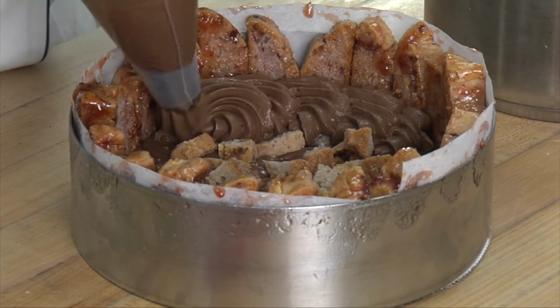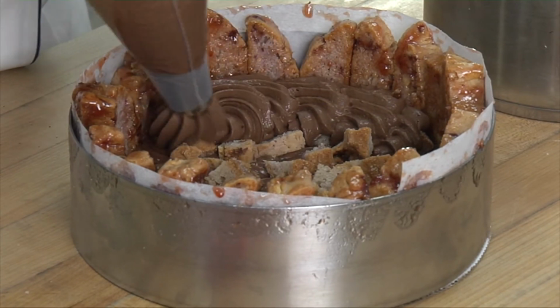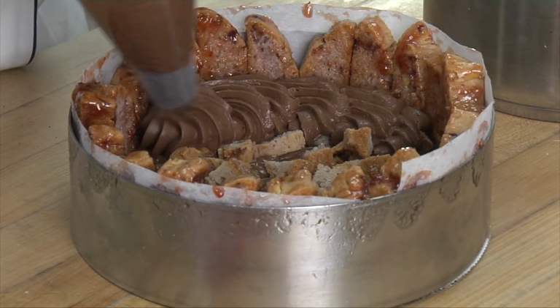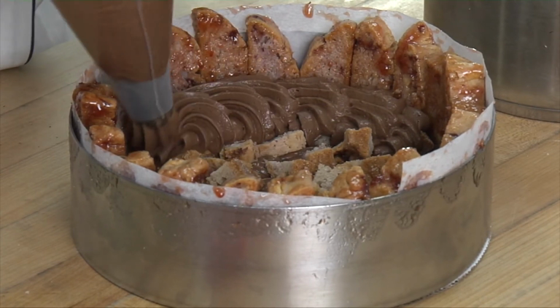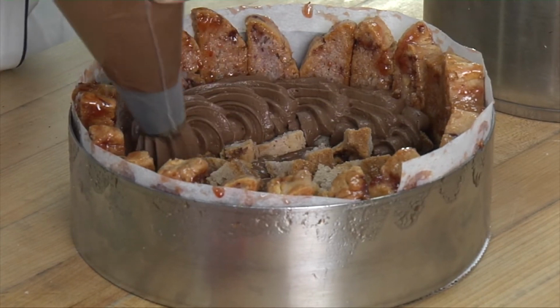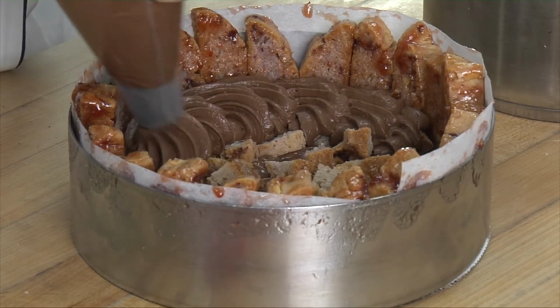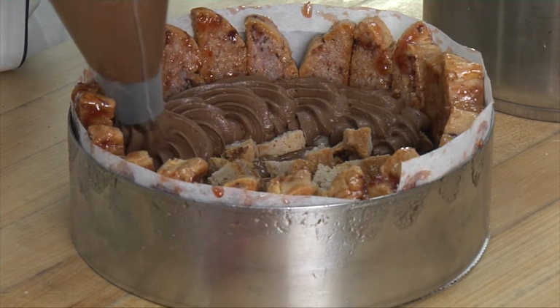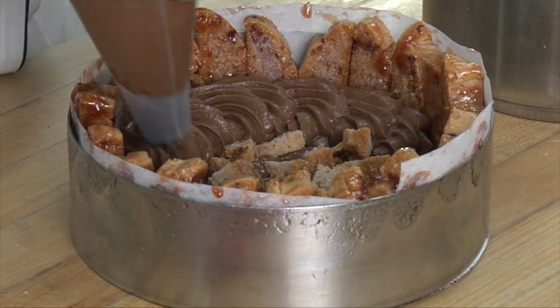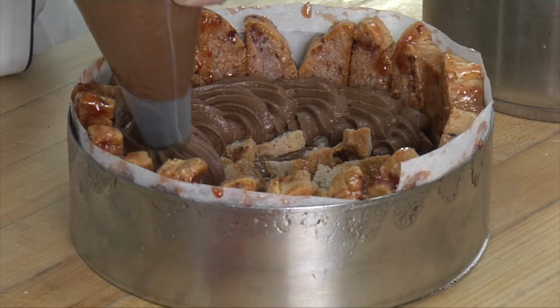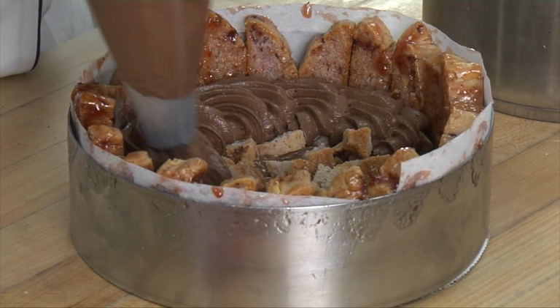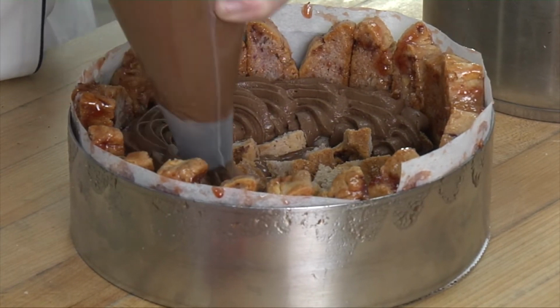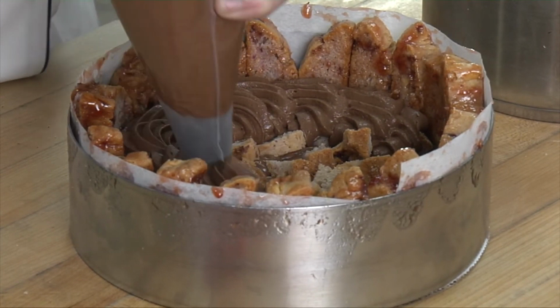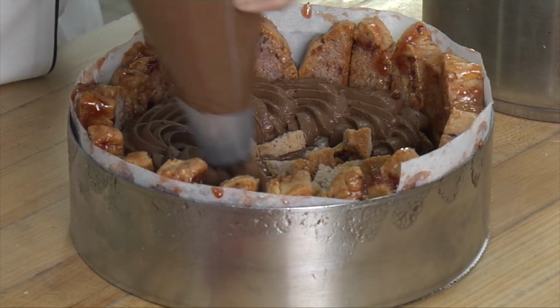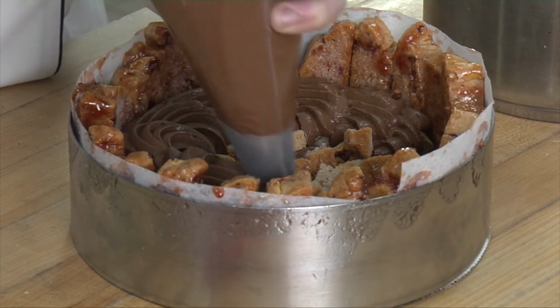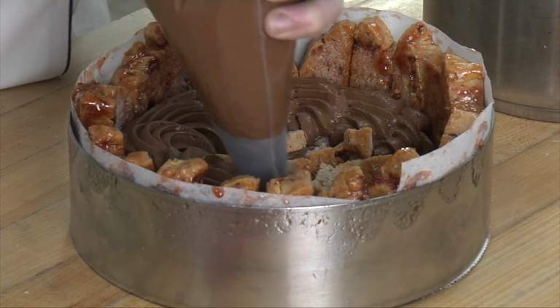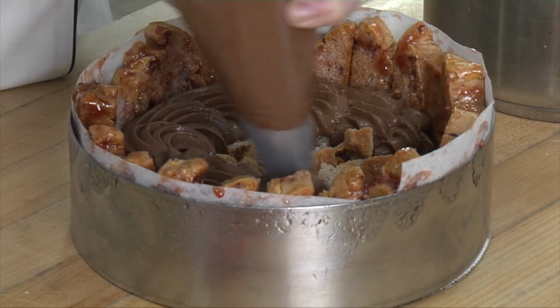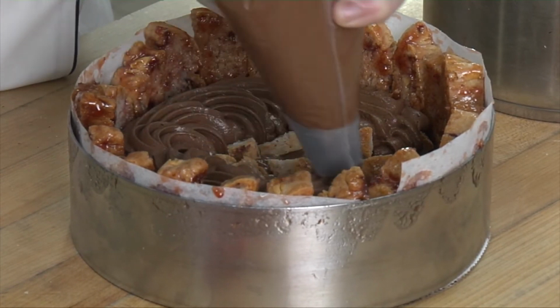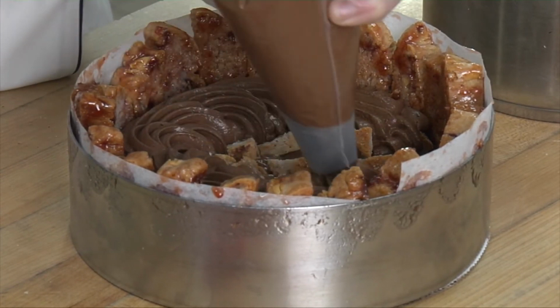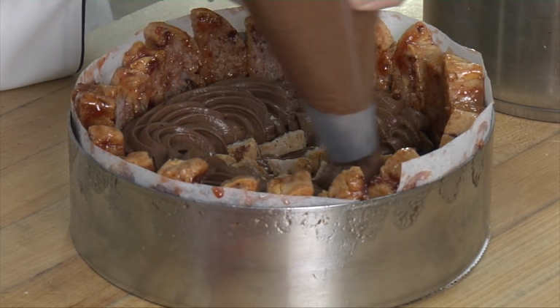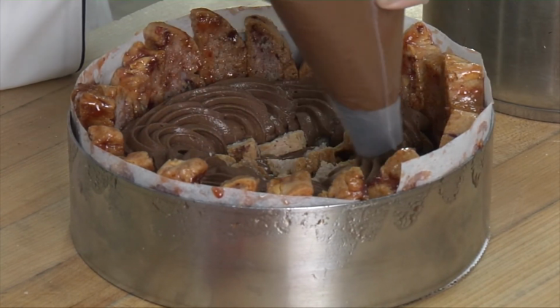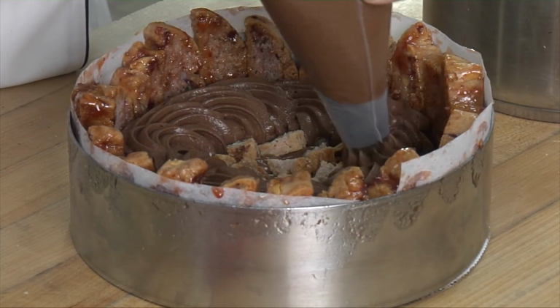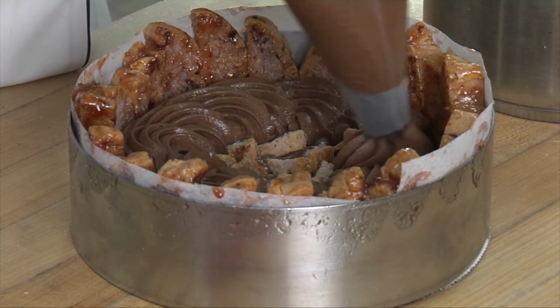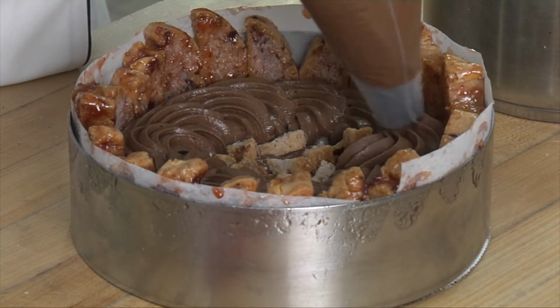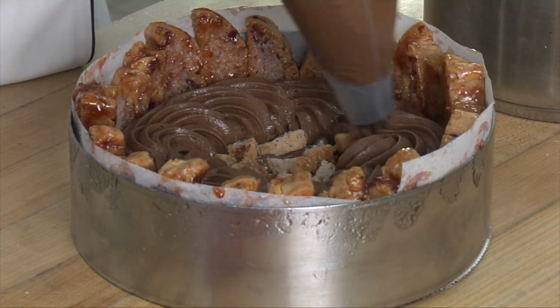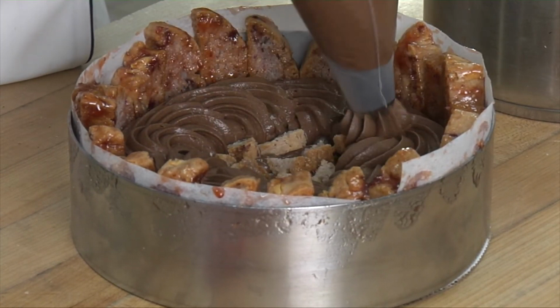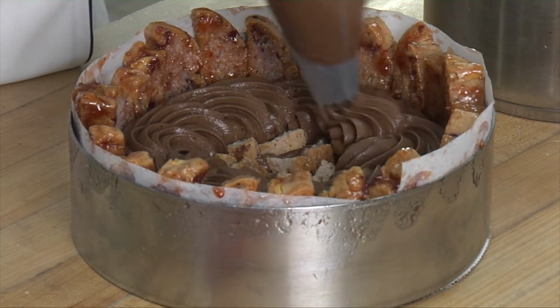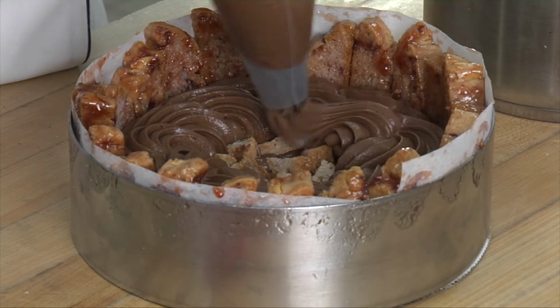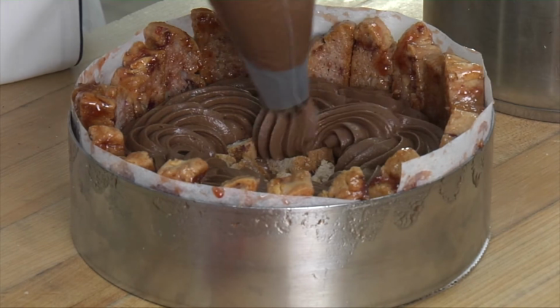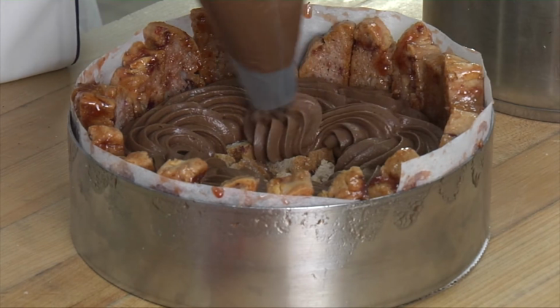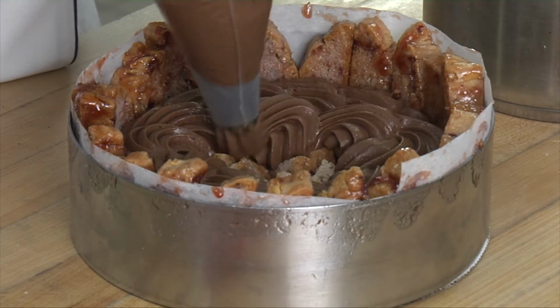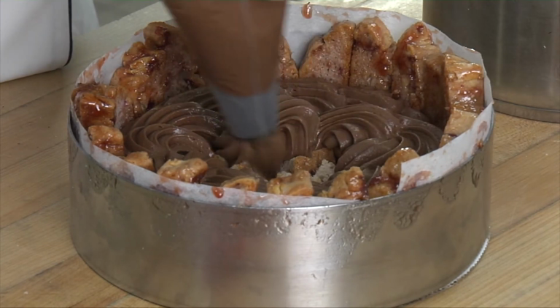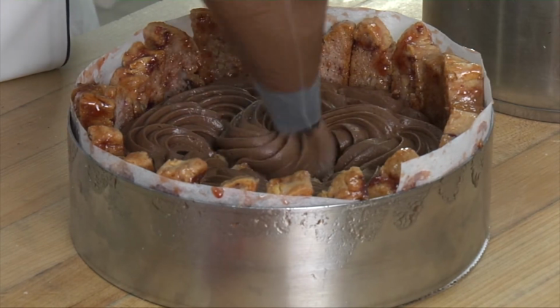A little bit of bitterness, not as sweet — that definitely makes for an amazing chocolate mousse.